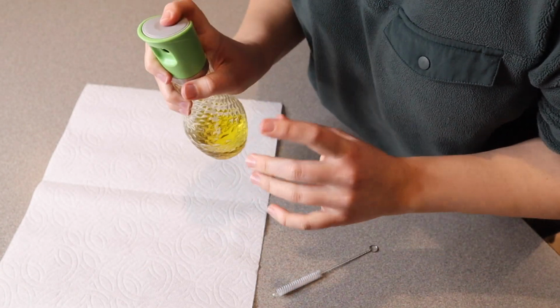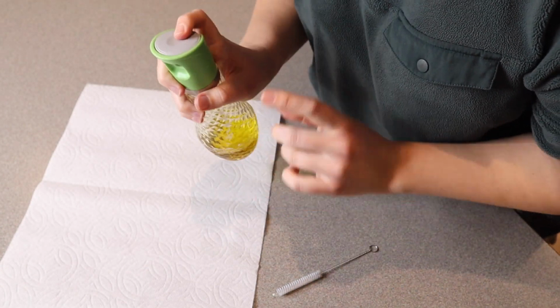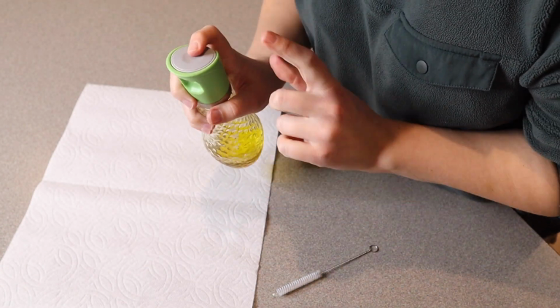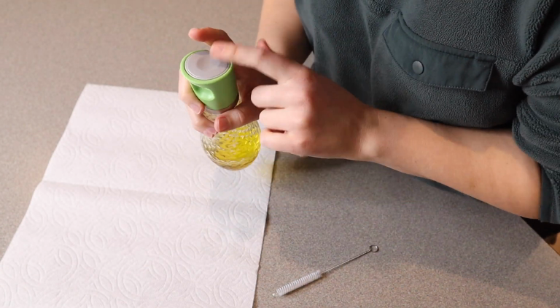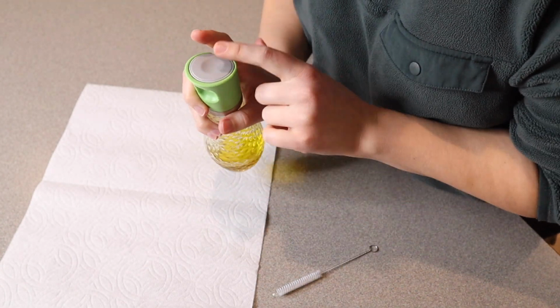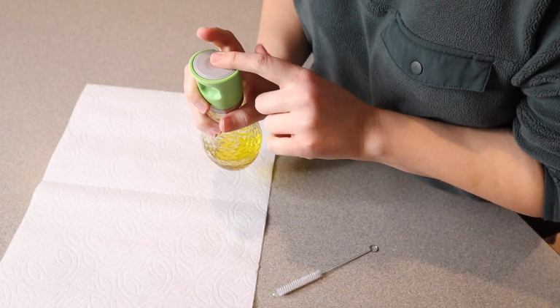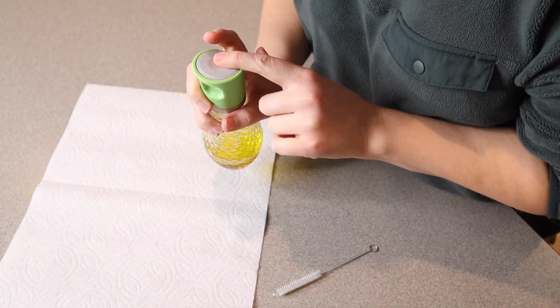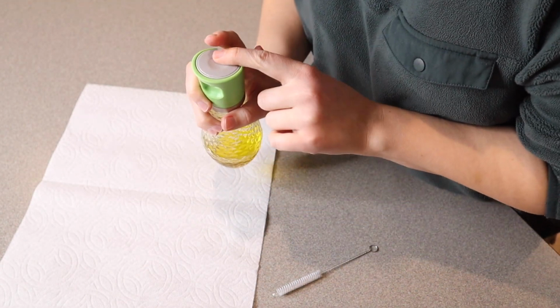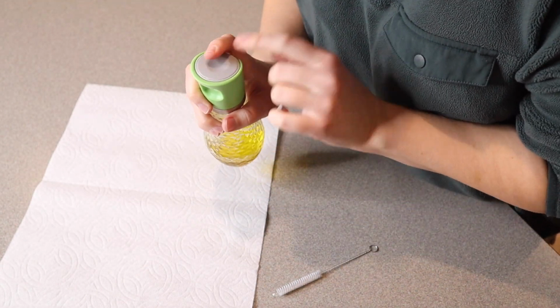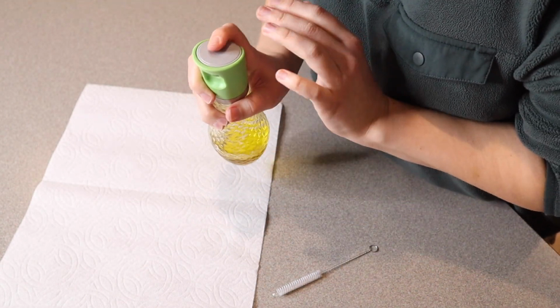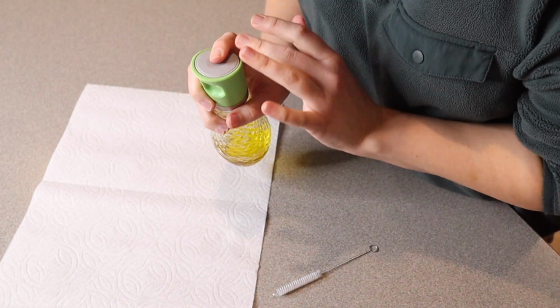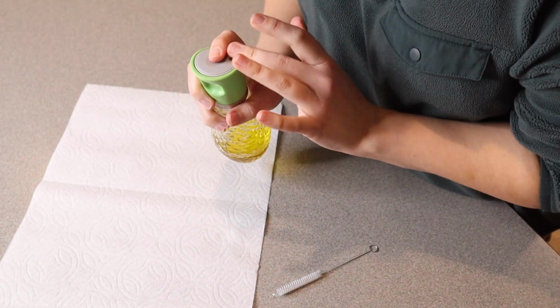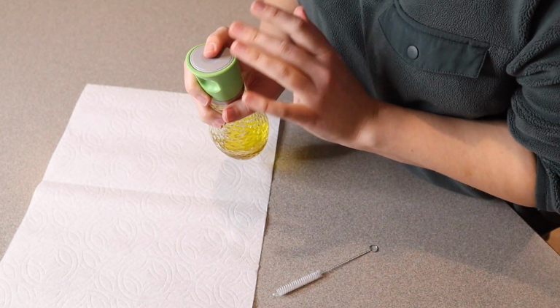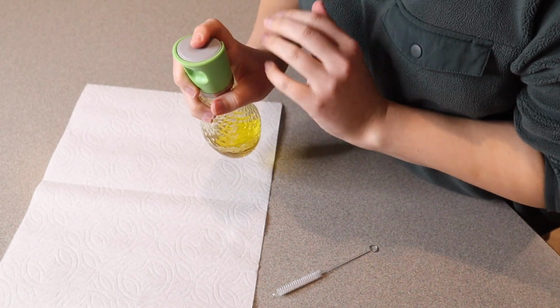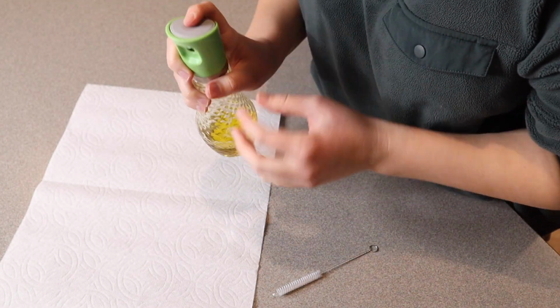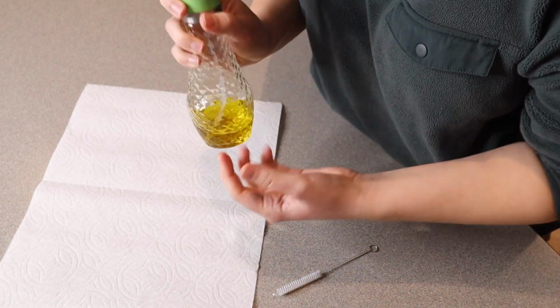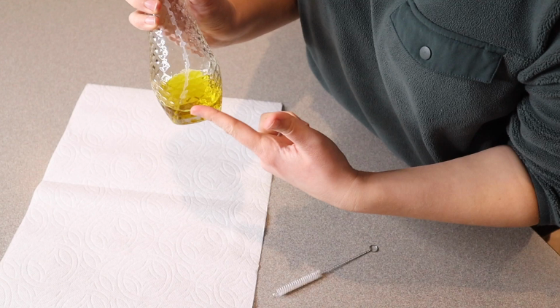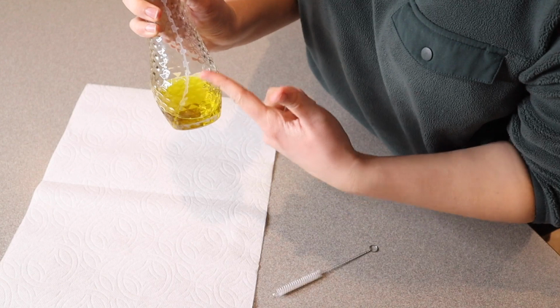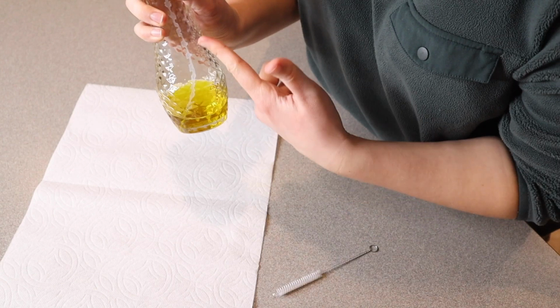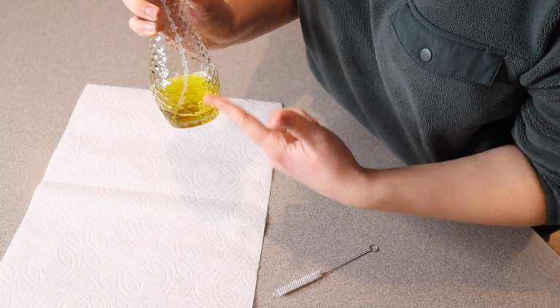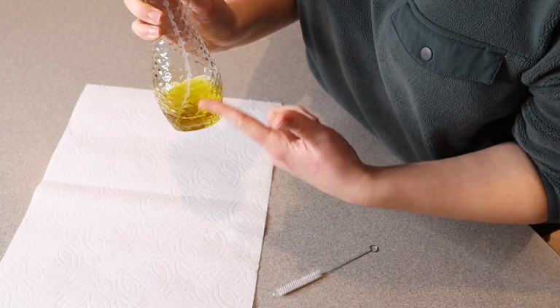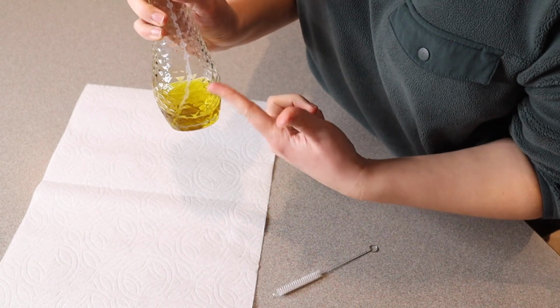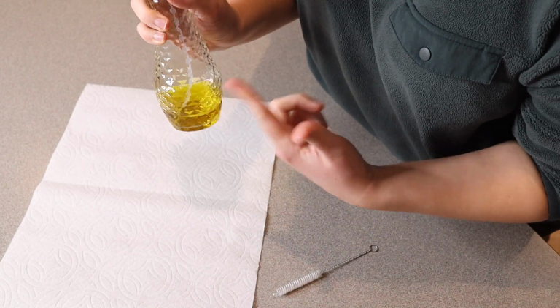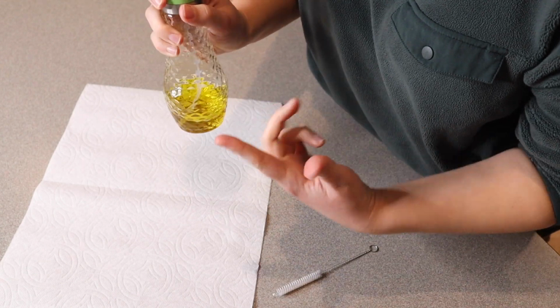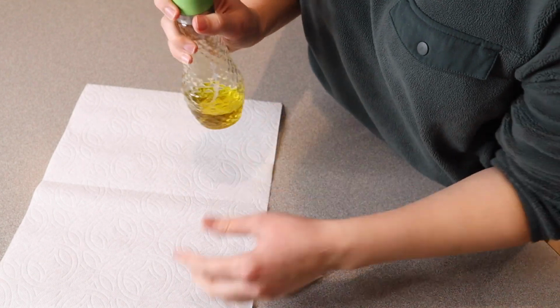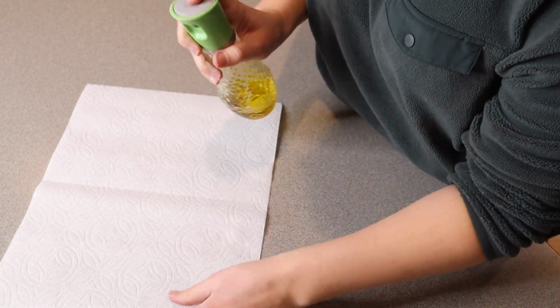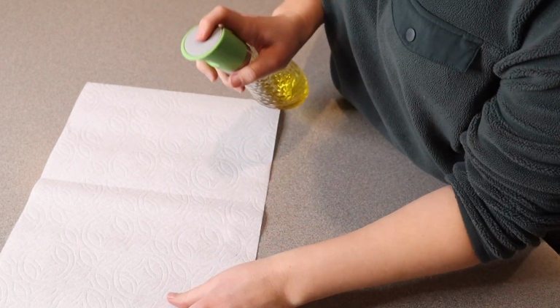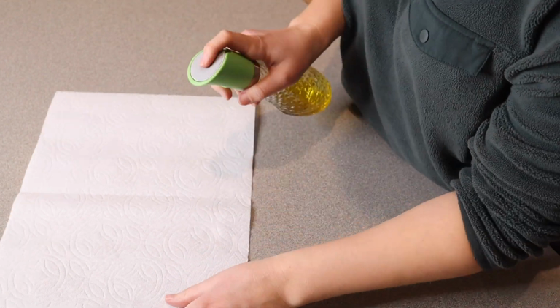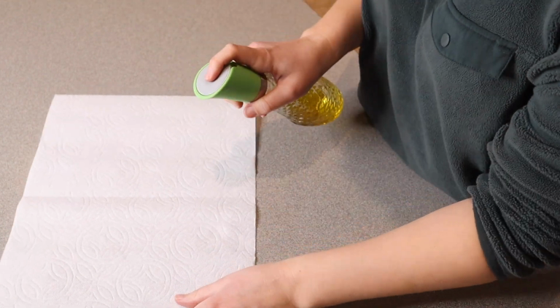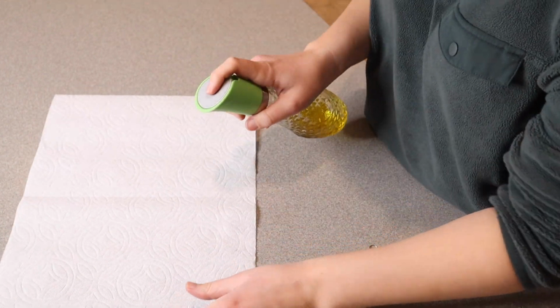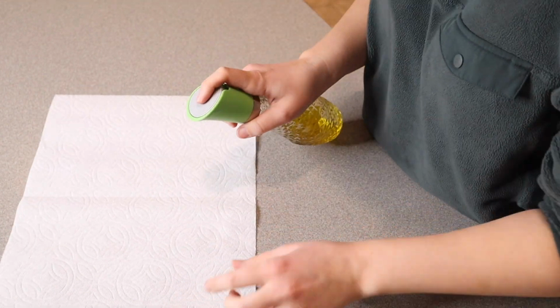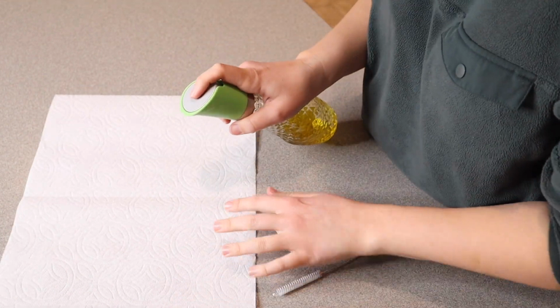You do want to pump it a couple of times before it gets the entire straw filled up with oil, just for your own reference.